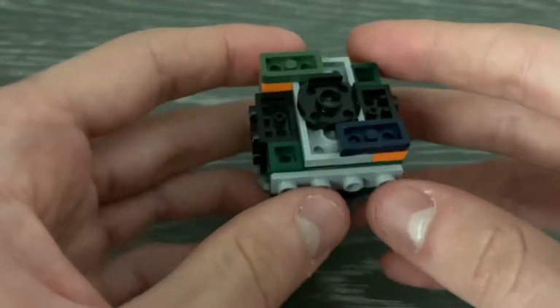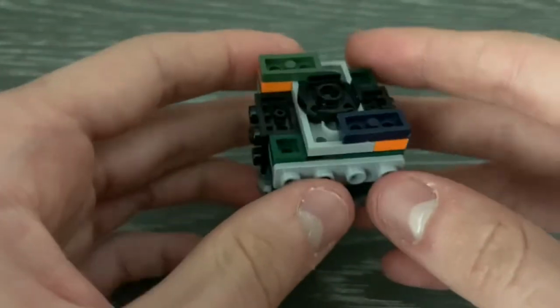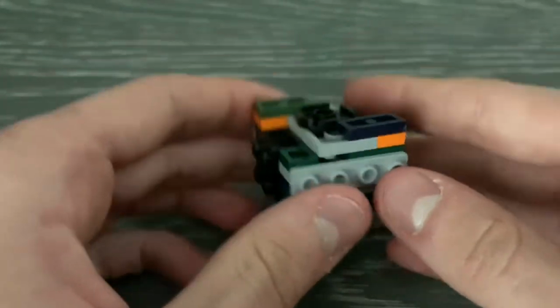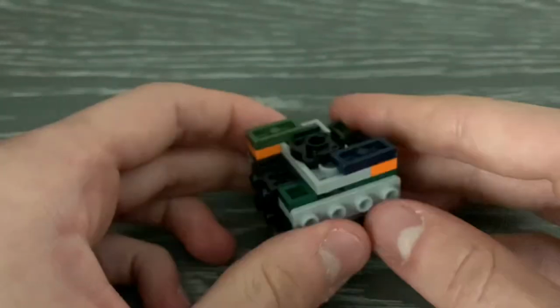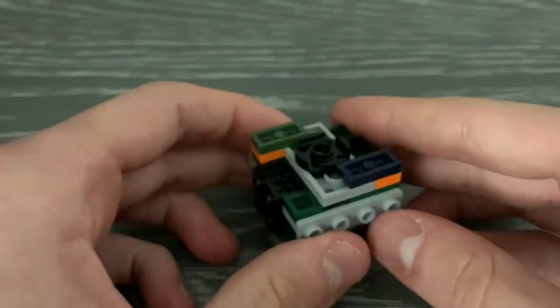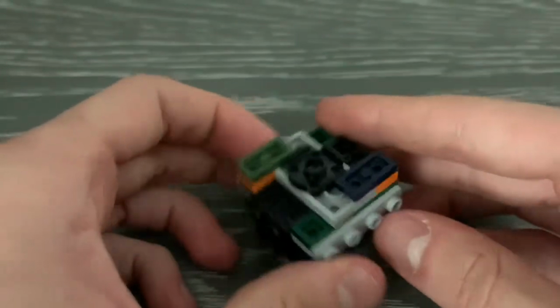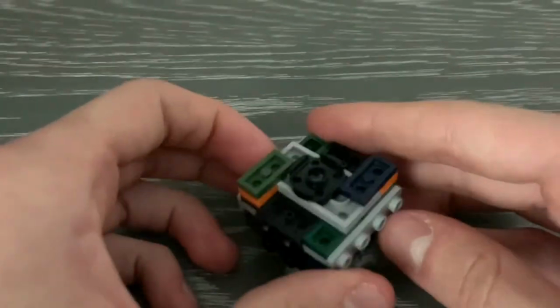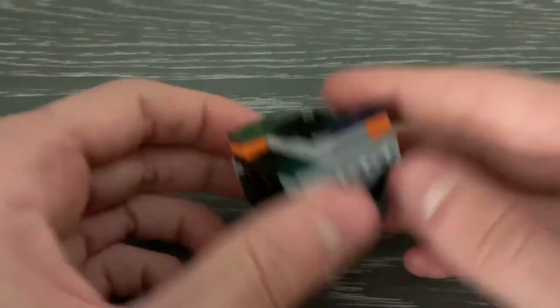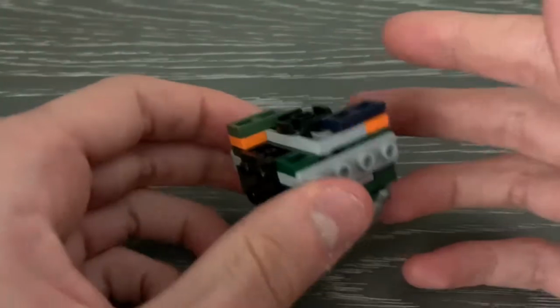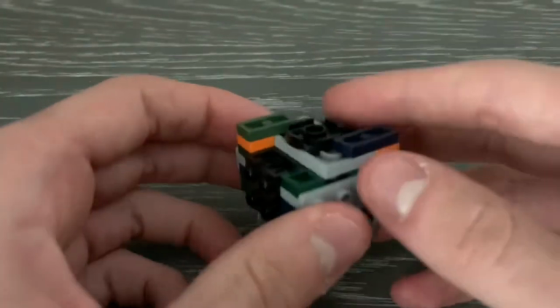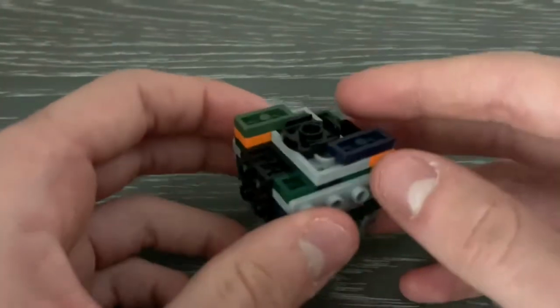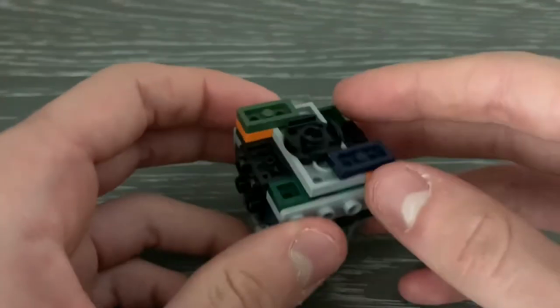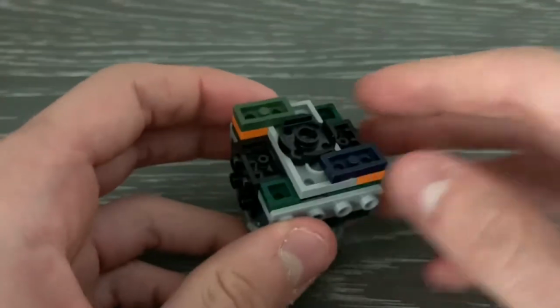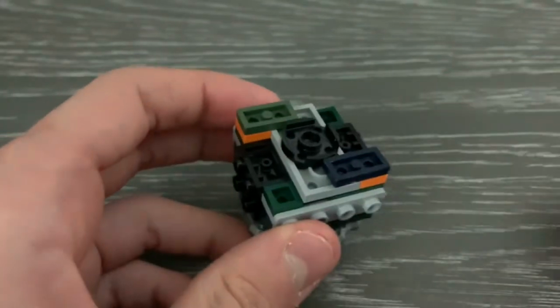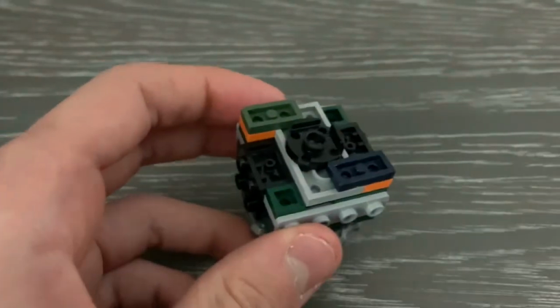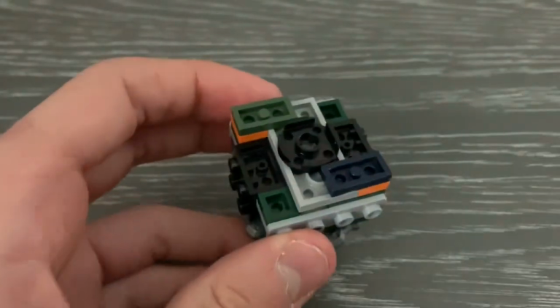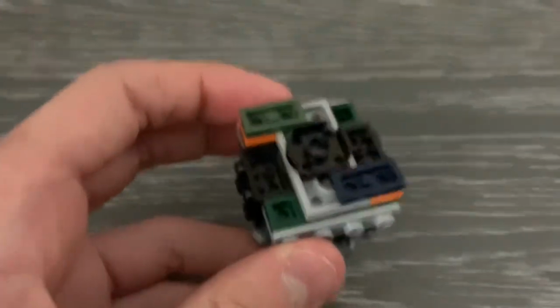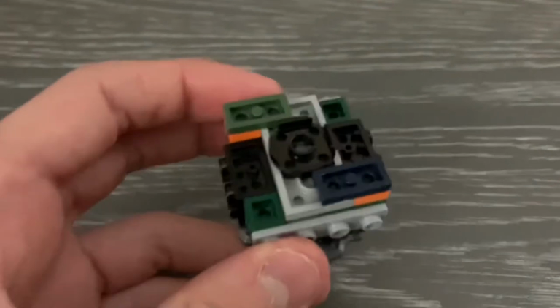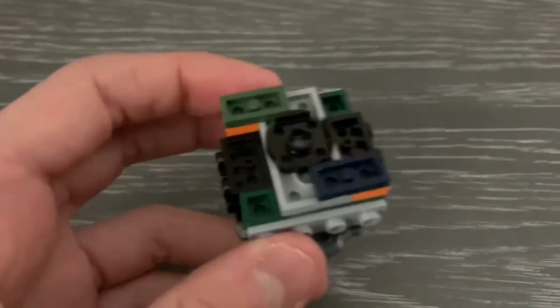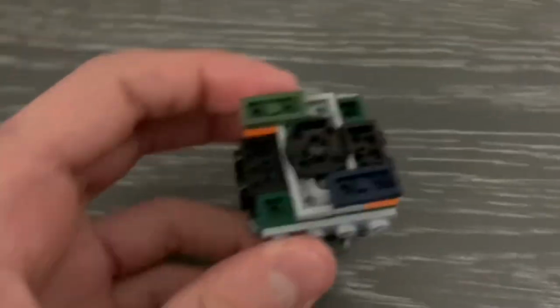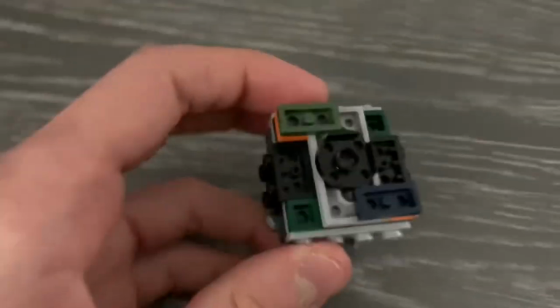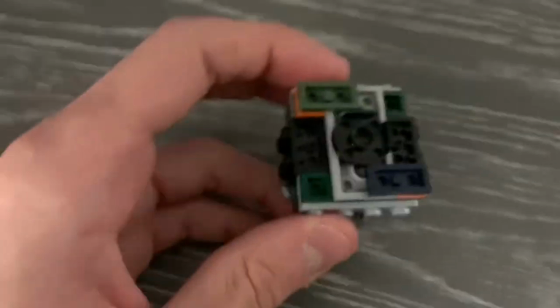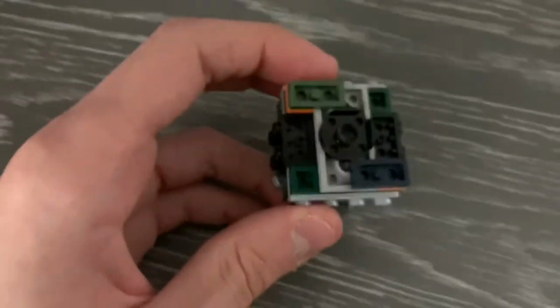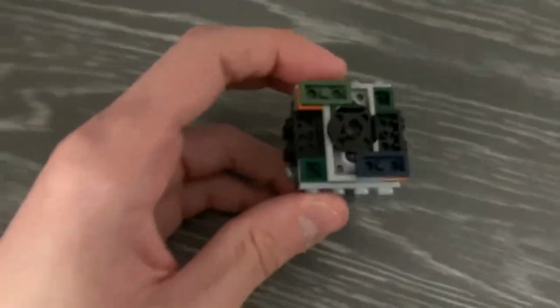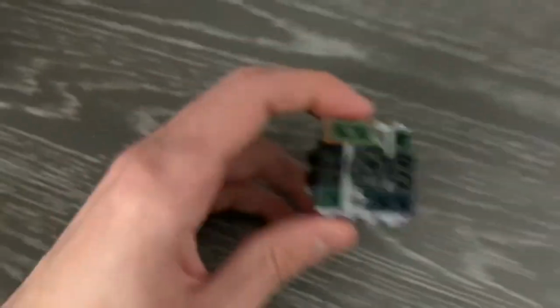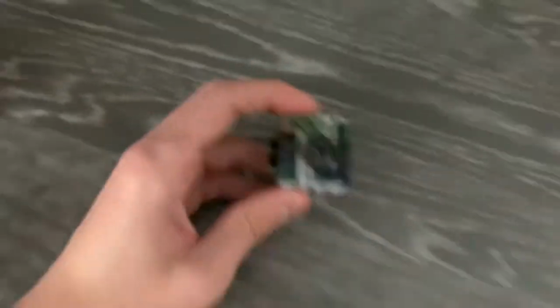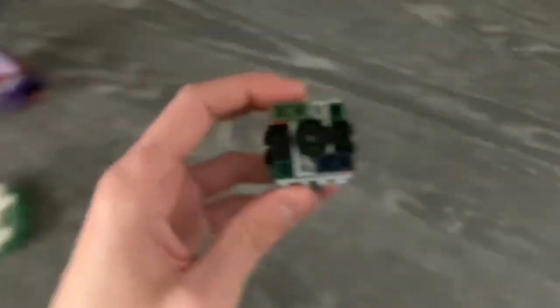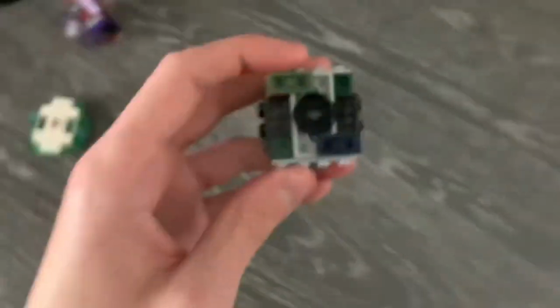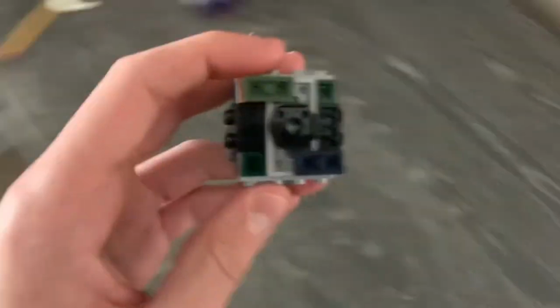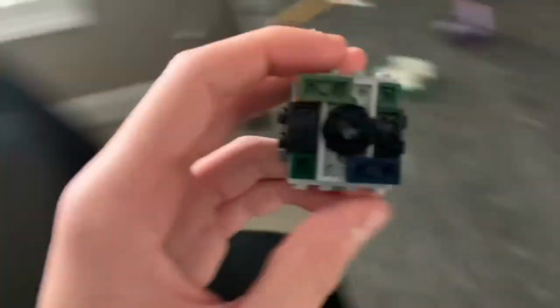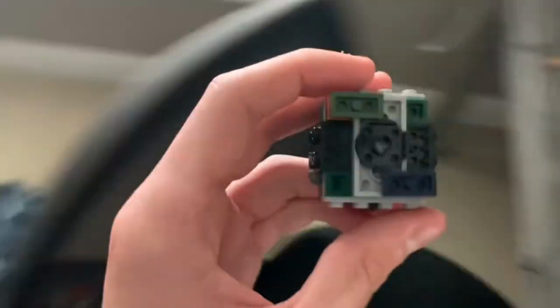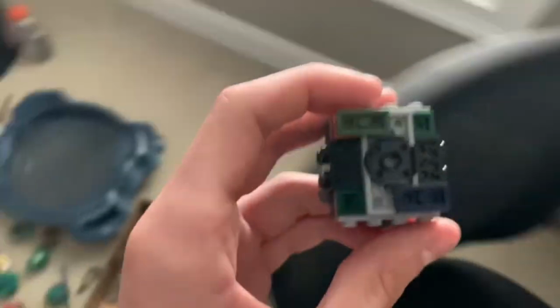And yeah, that's basically it. So let's see how this thing does in battle. Yeah, it must be fun.